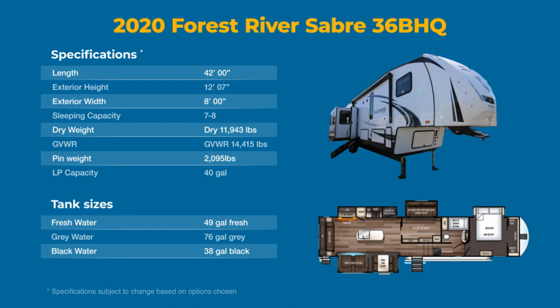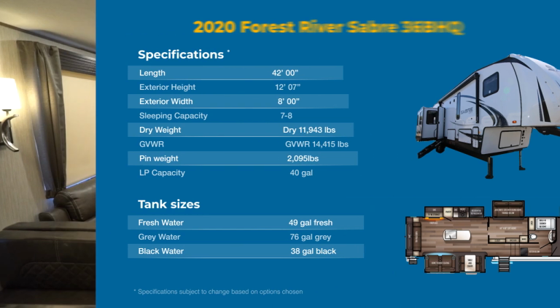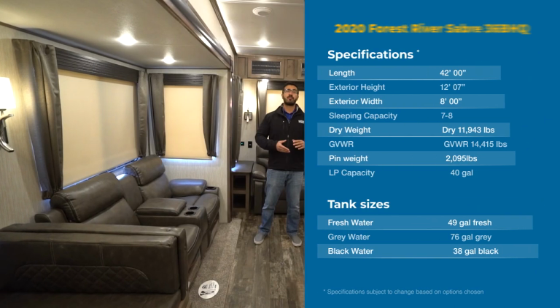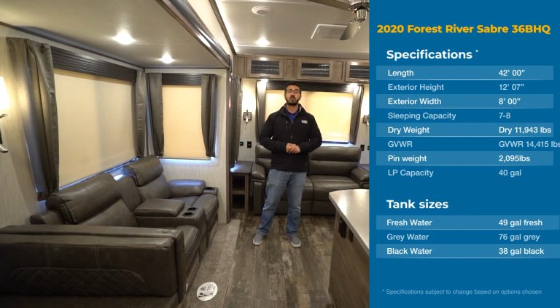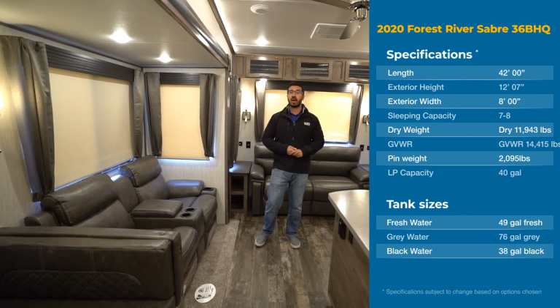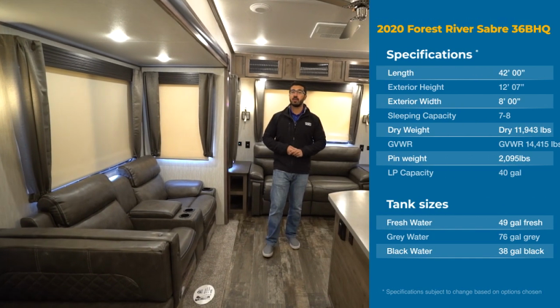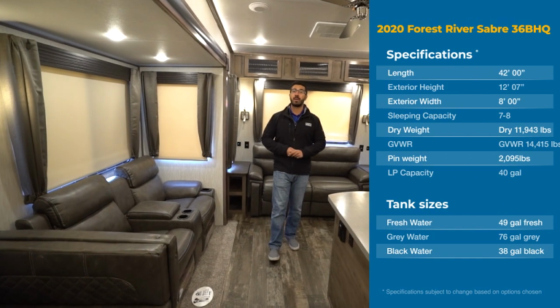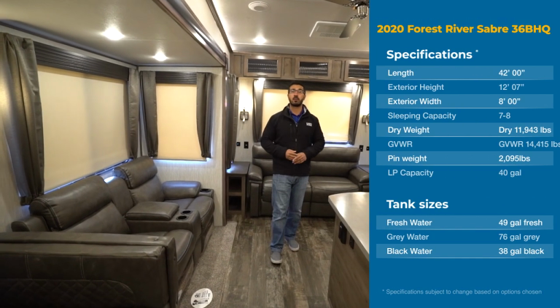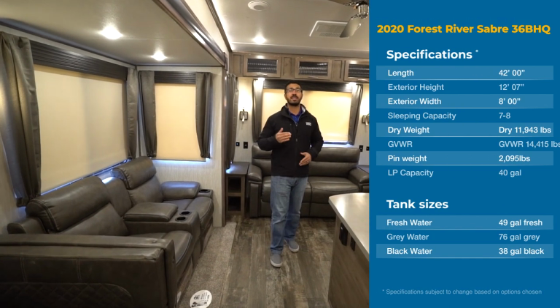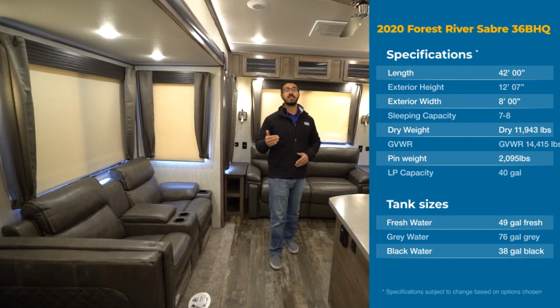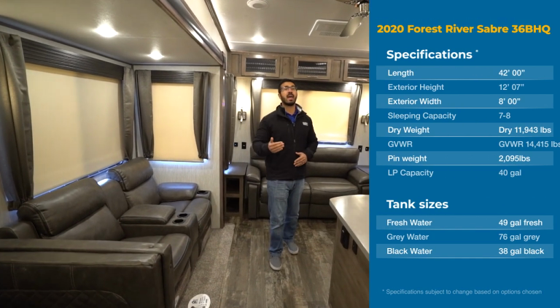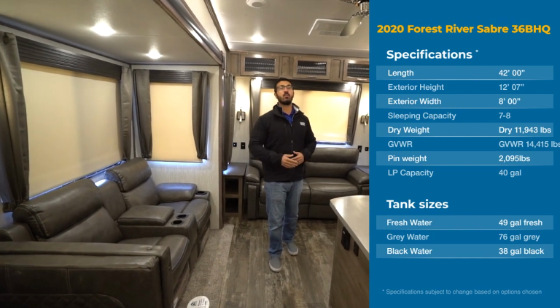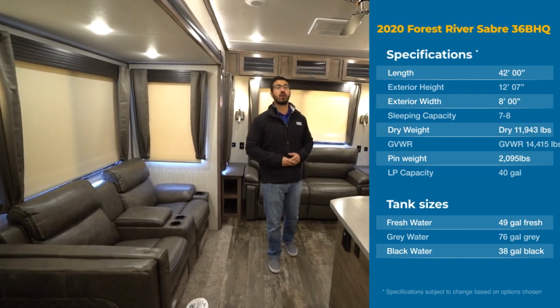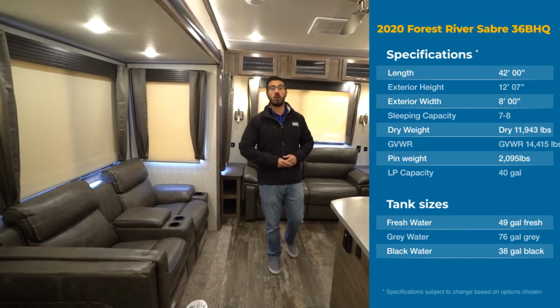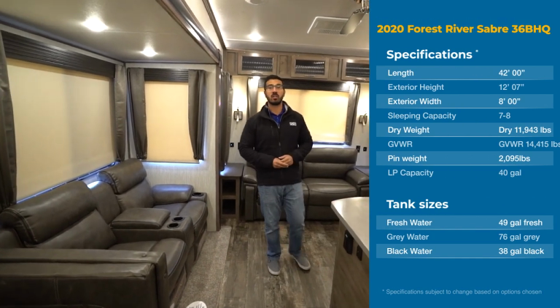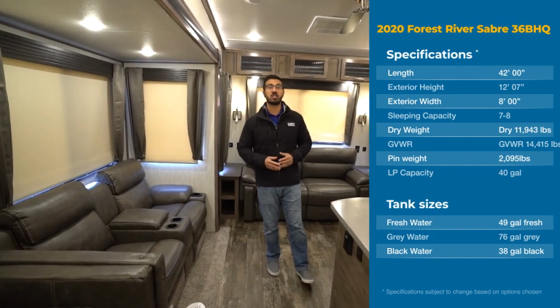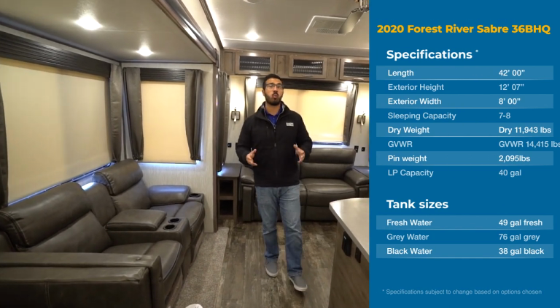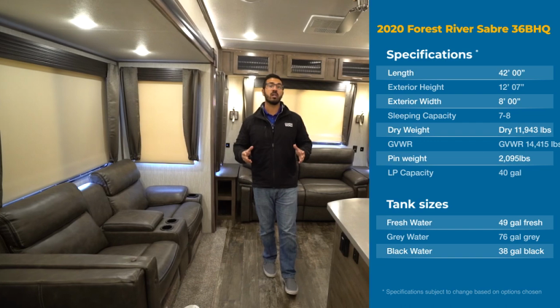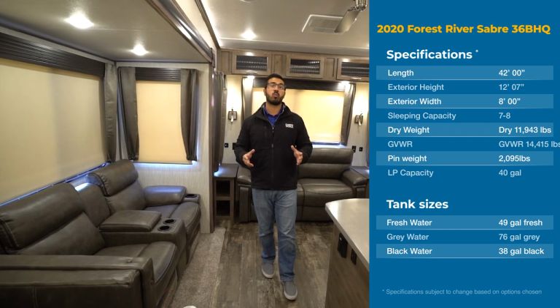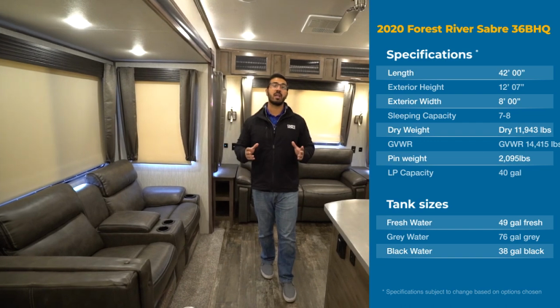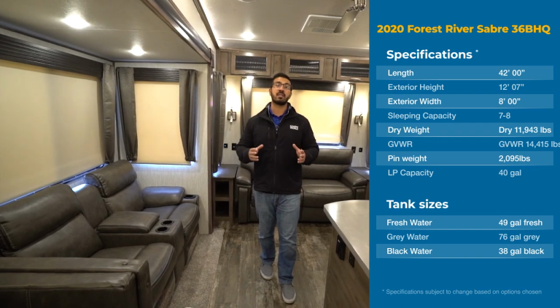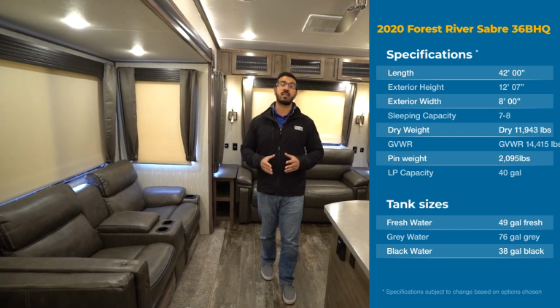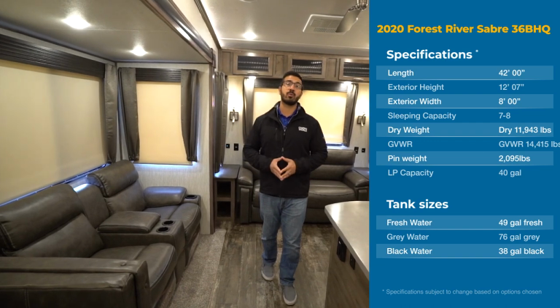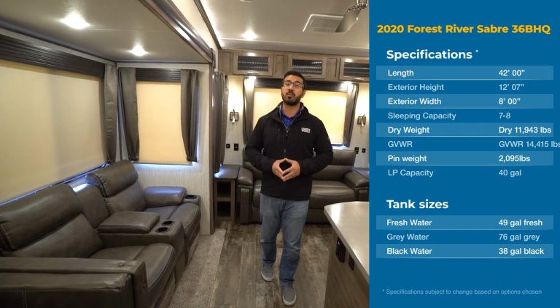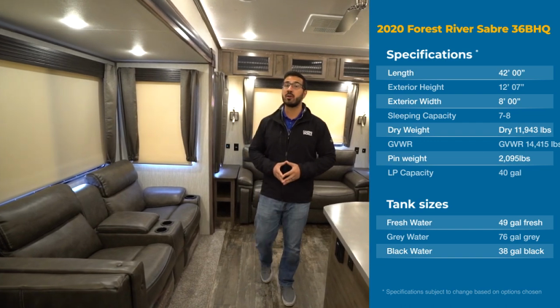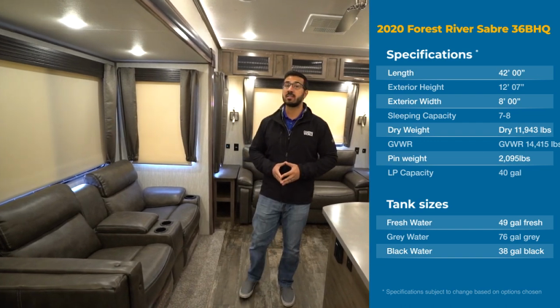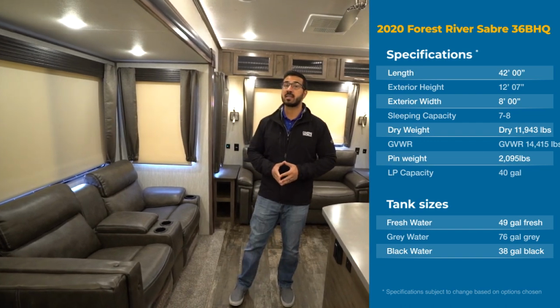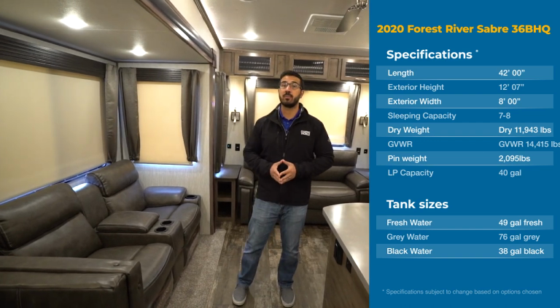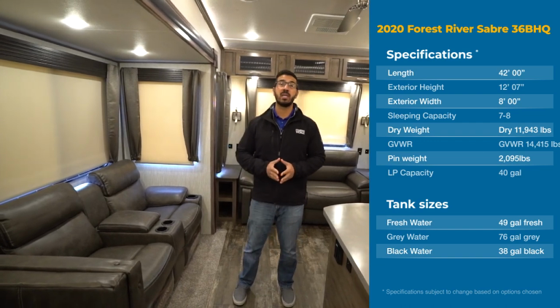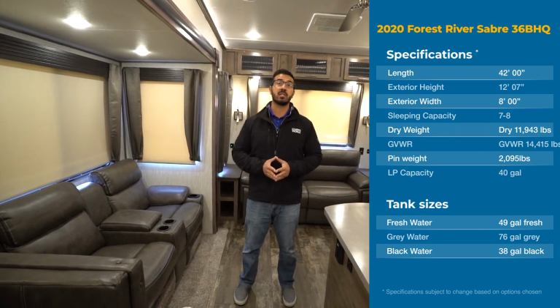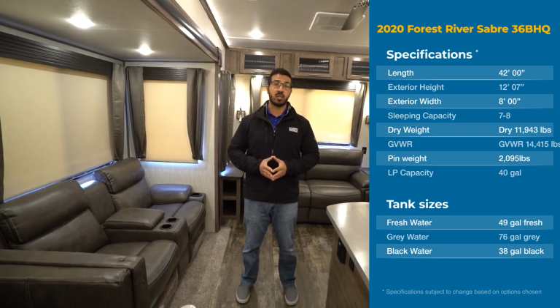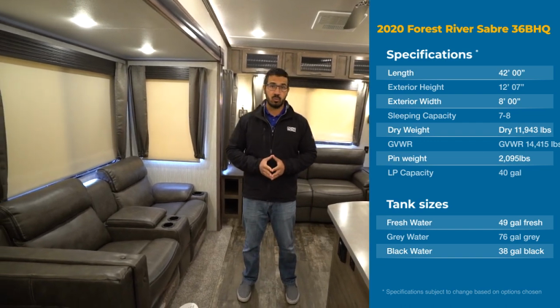Hi folks, I'm Ian Baker and today we're going to go over the 2020 Sabre 36 BHQ.